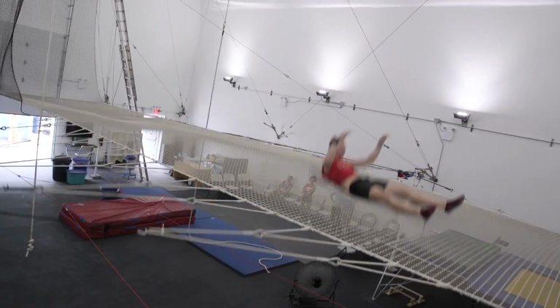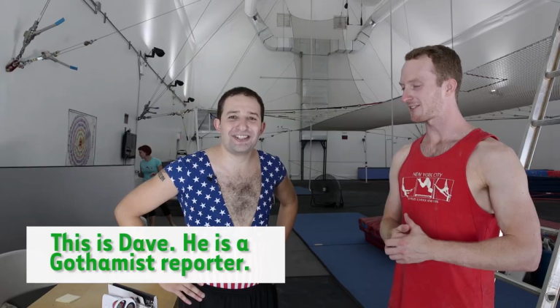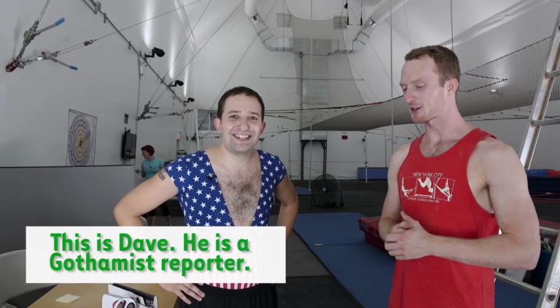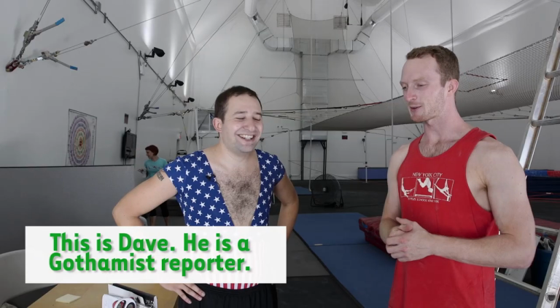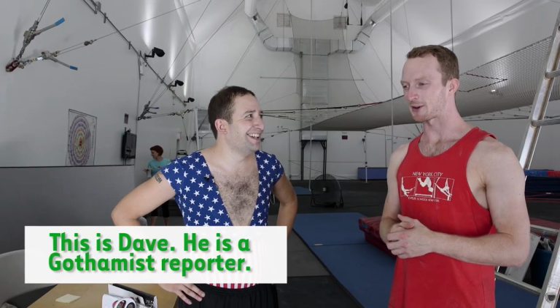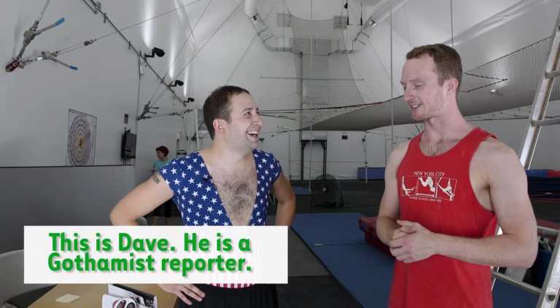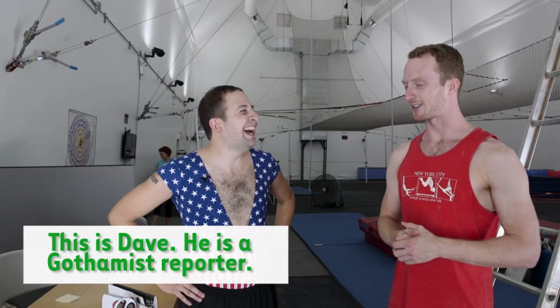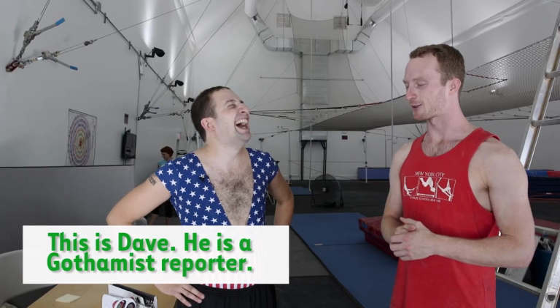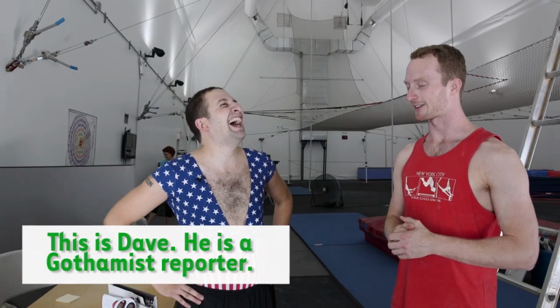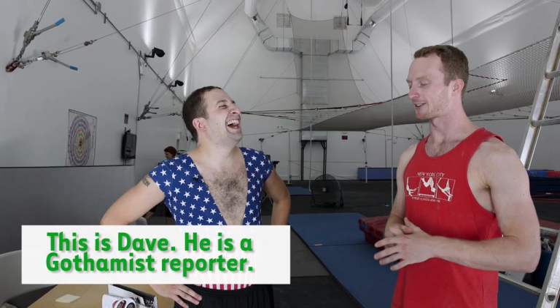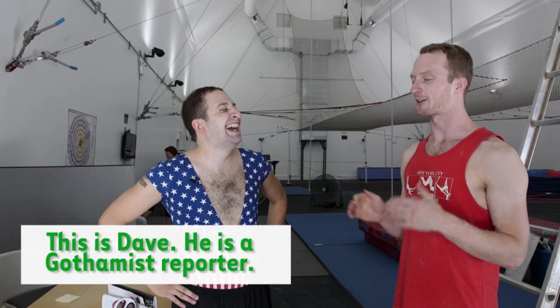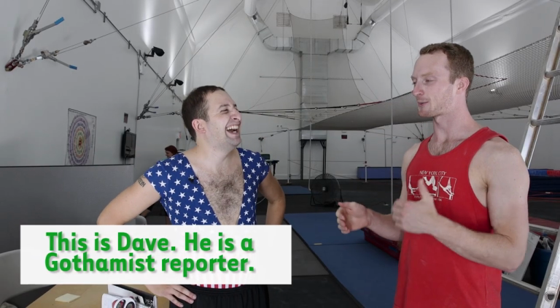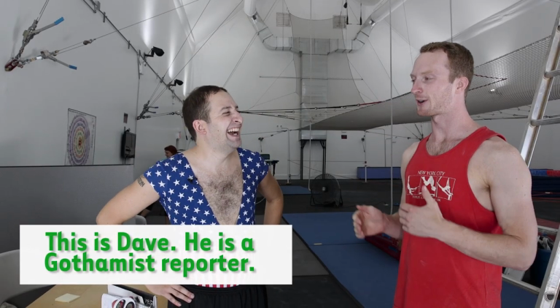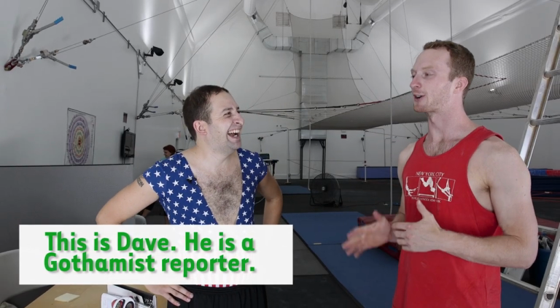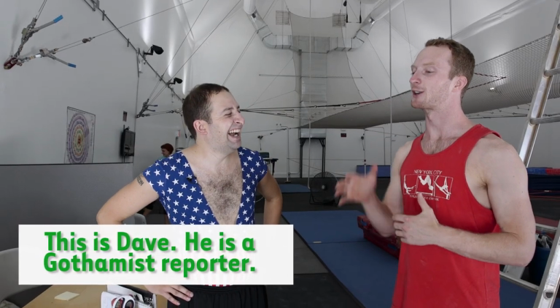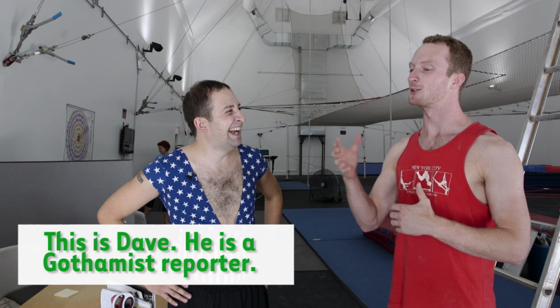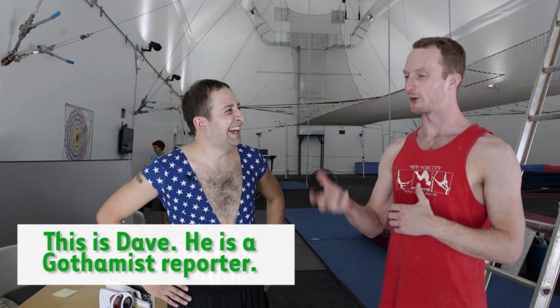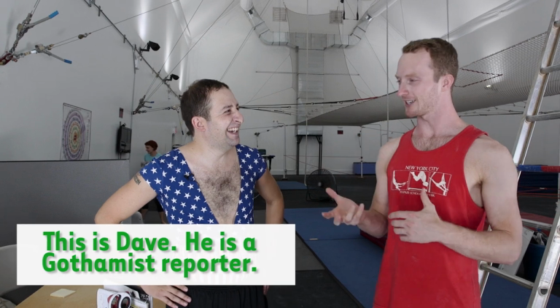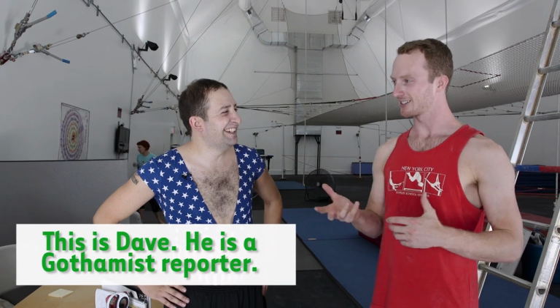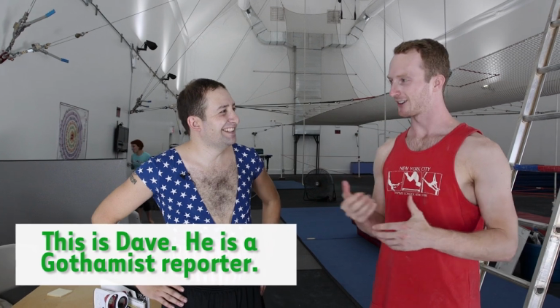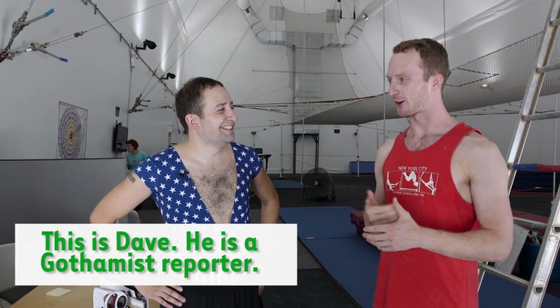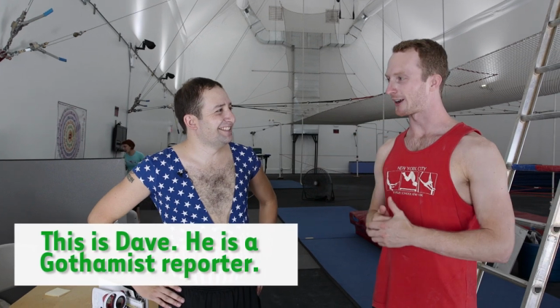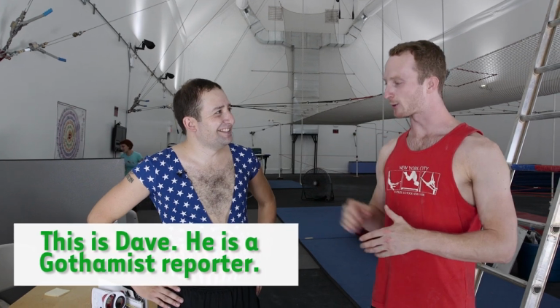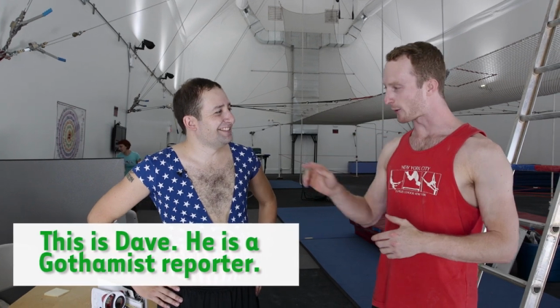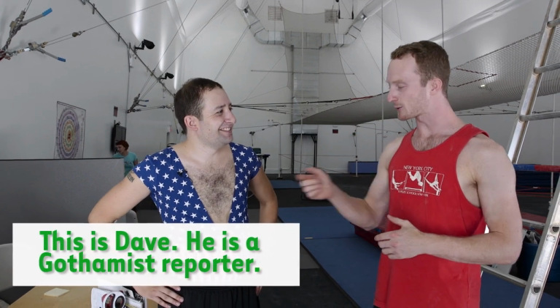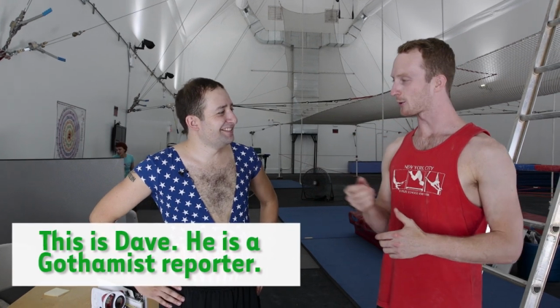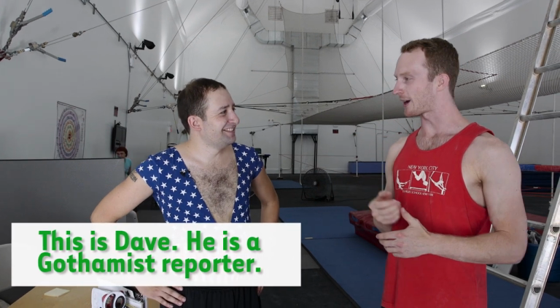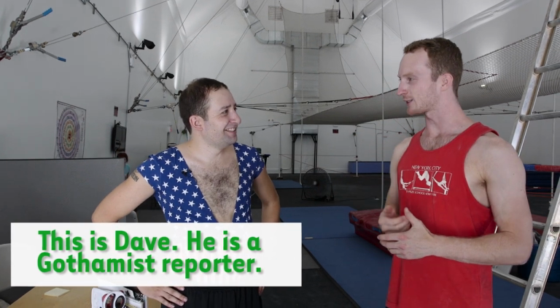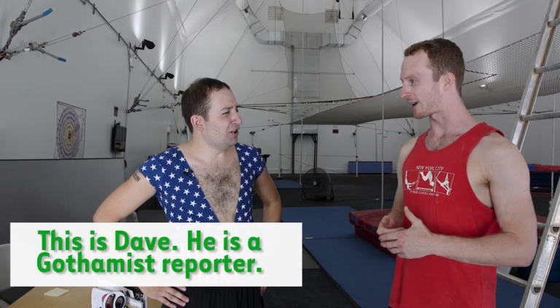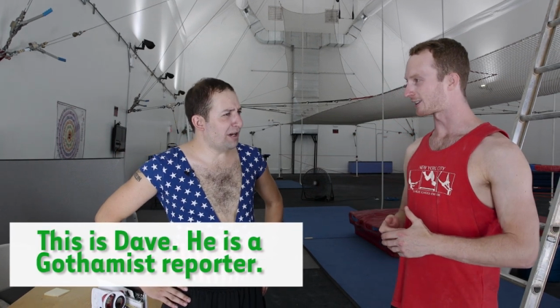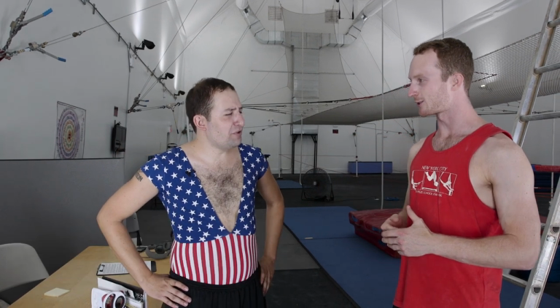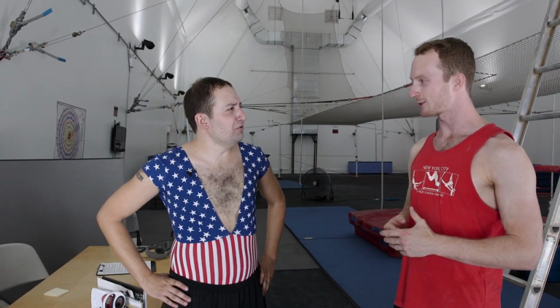Dave, you're going to be great today. You're going to go up there and you're going to do it. Alright, go into it with that positive attitude. Oh, absolutely.